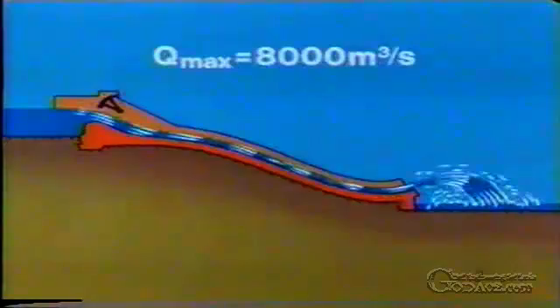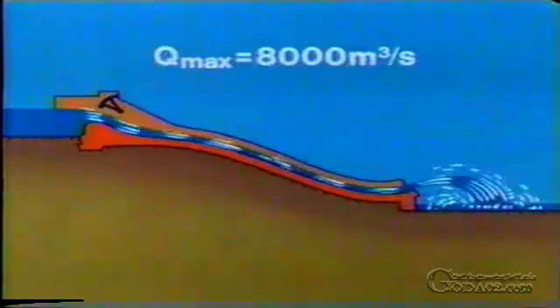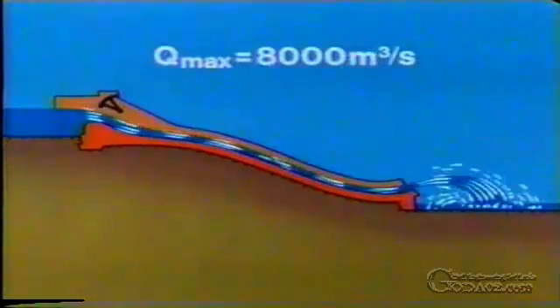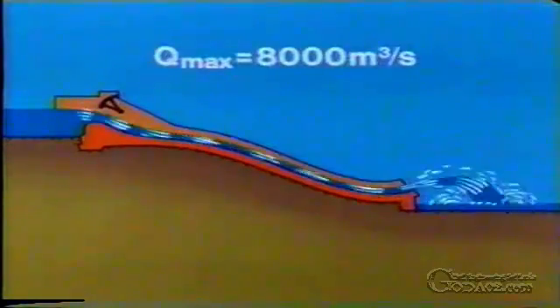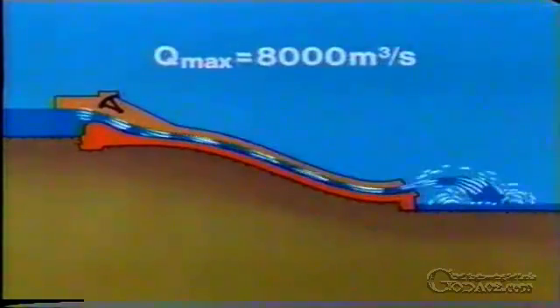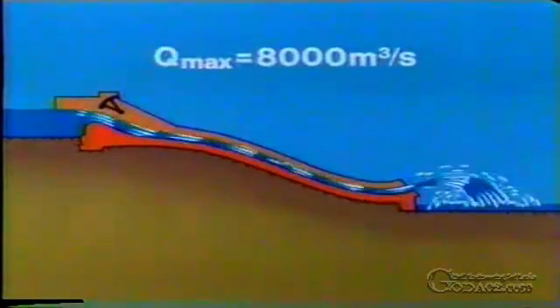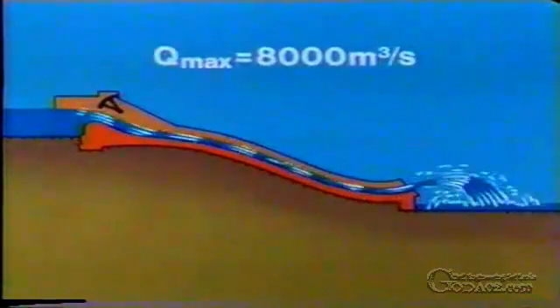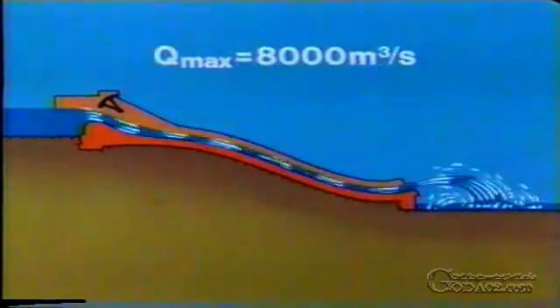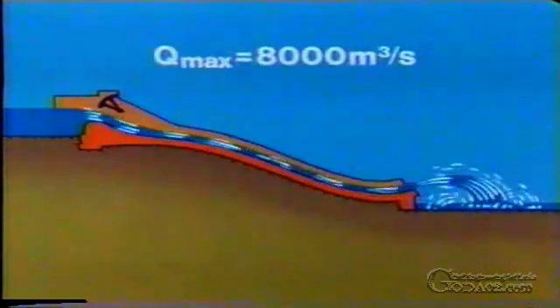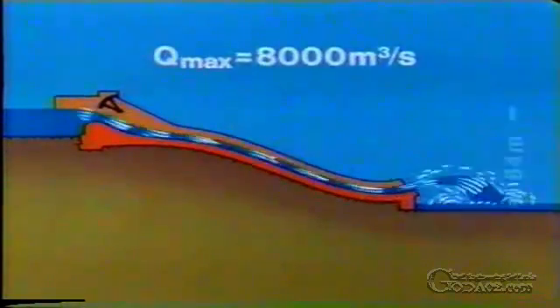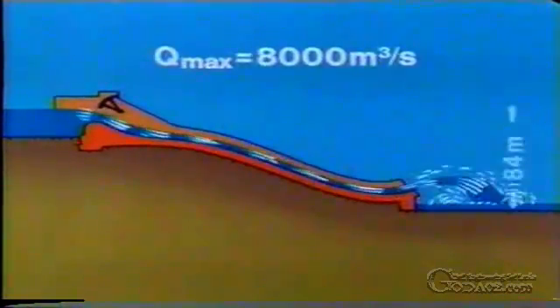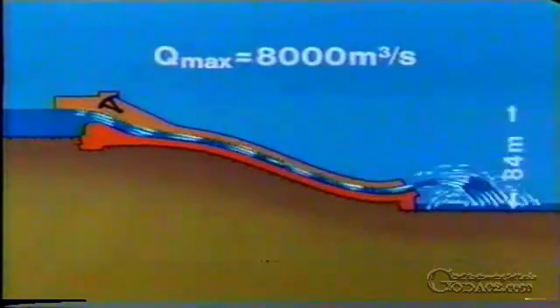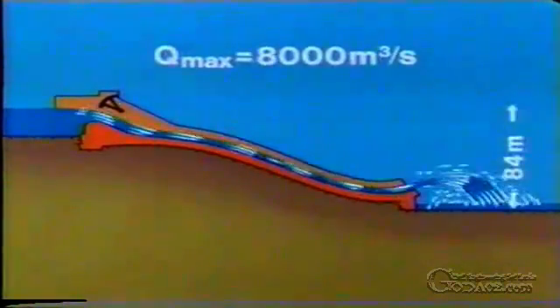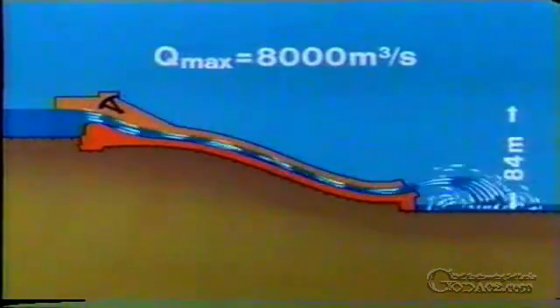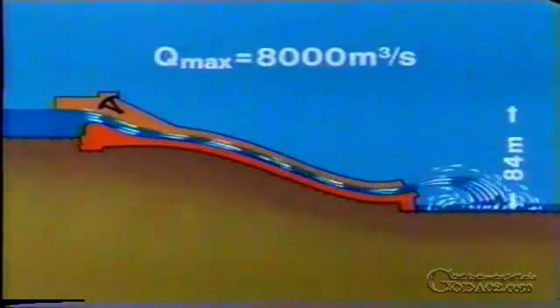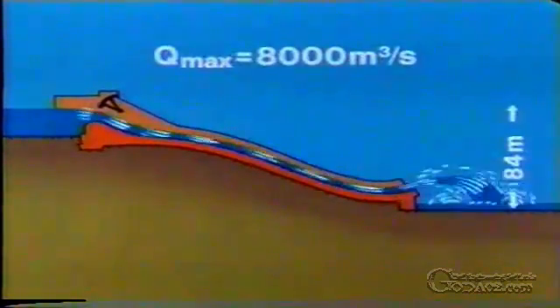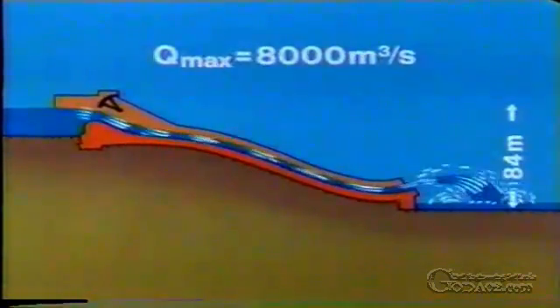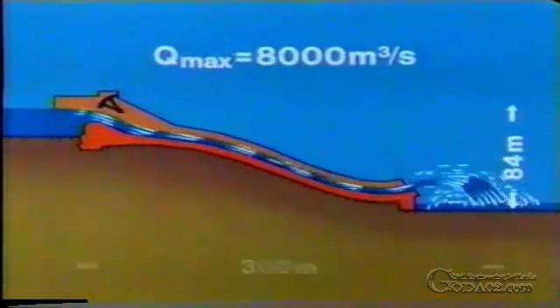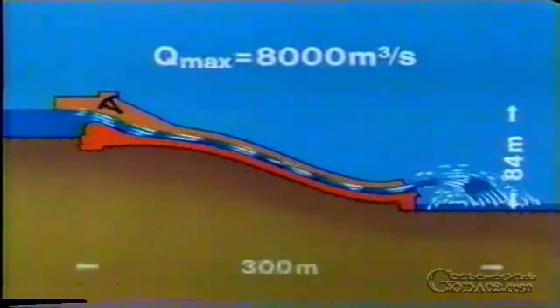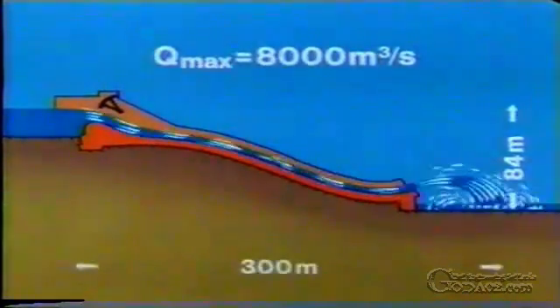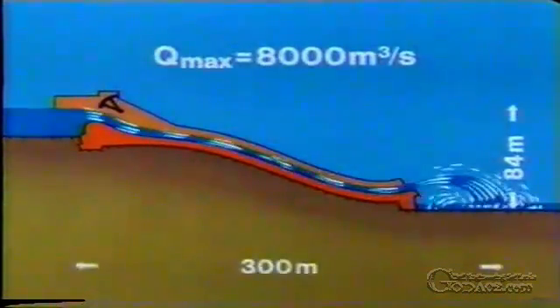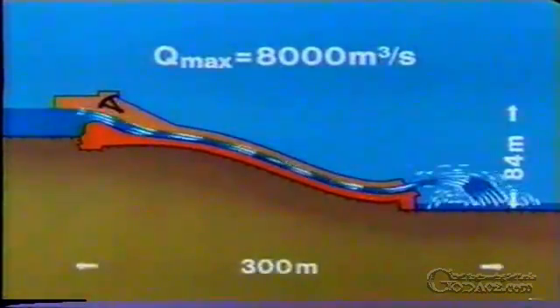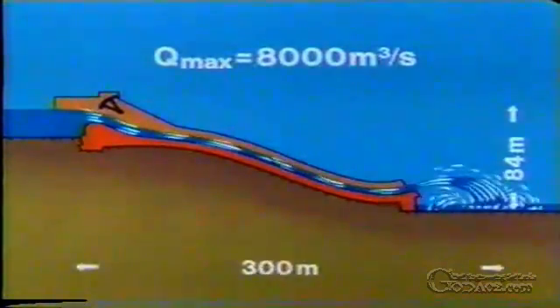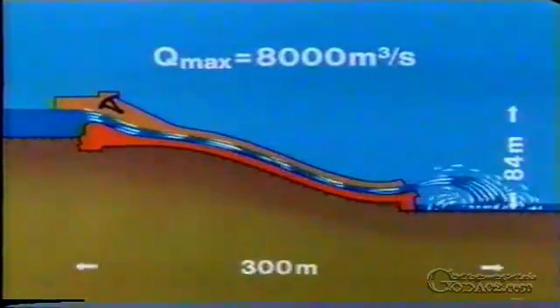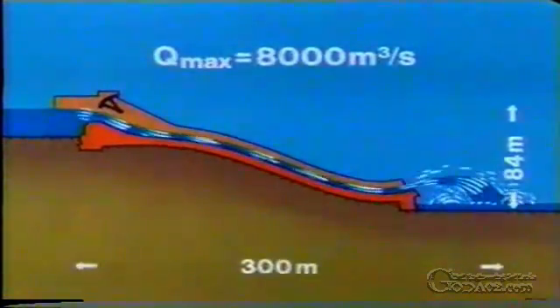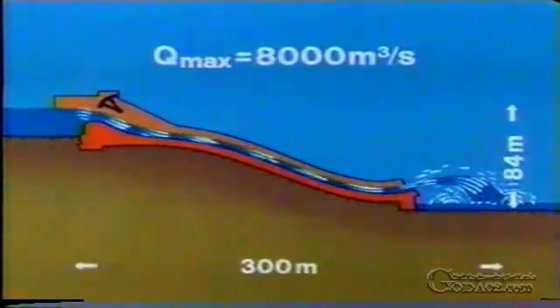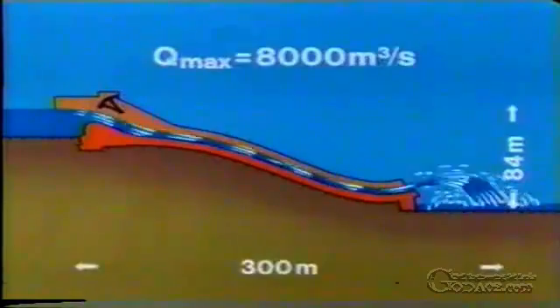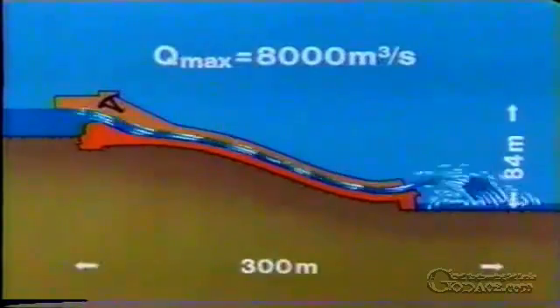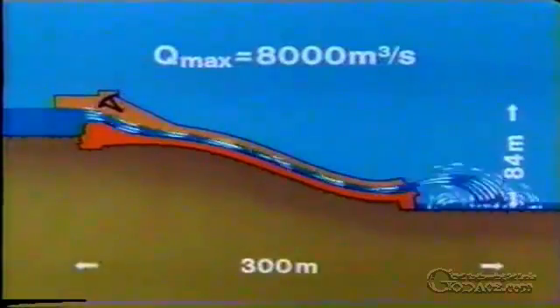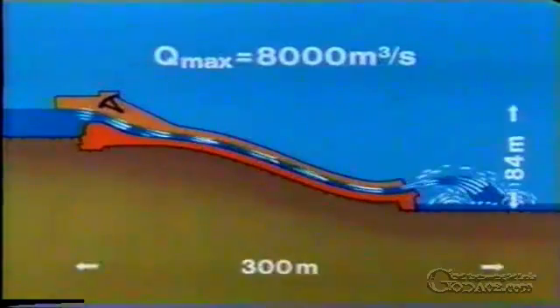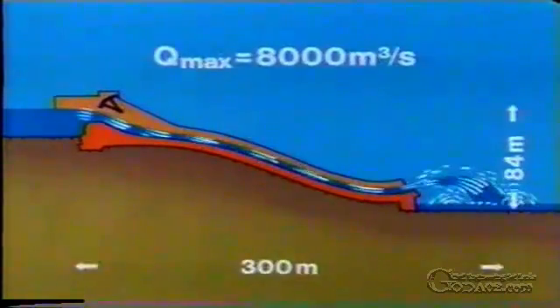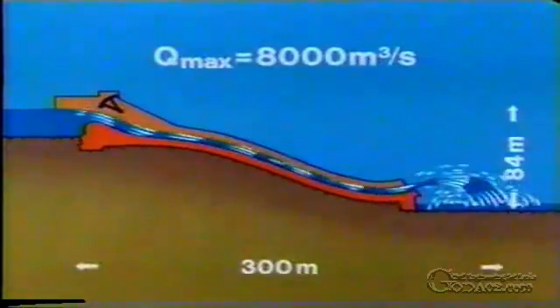For the given head of 84 metres, the spillway must be approximately 300 metres in length.